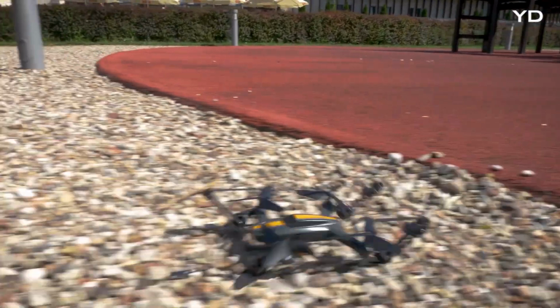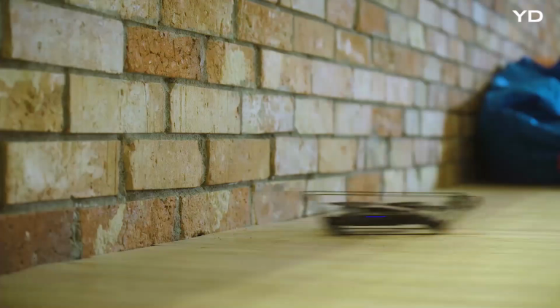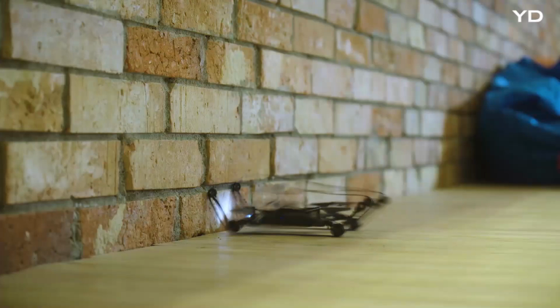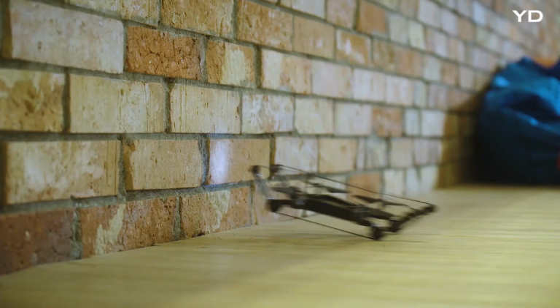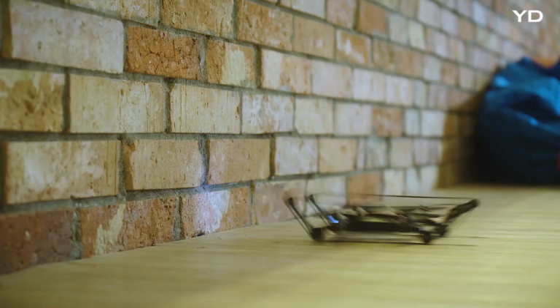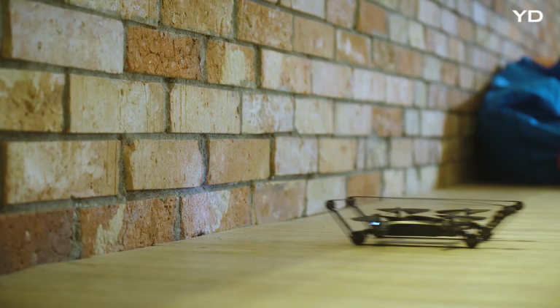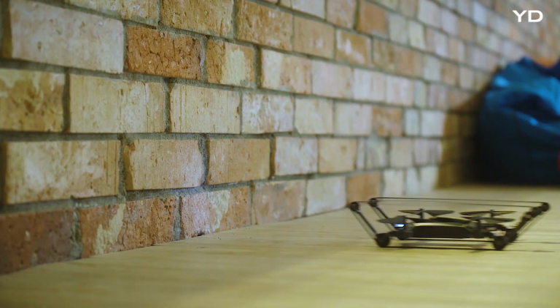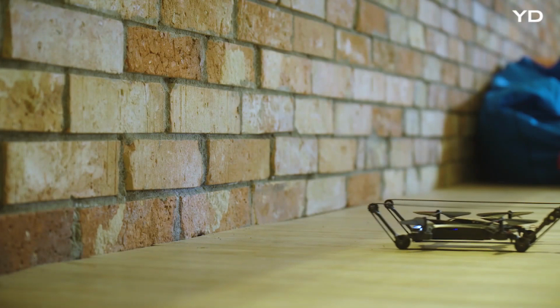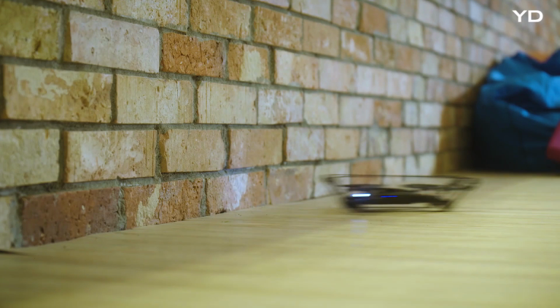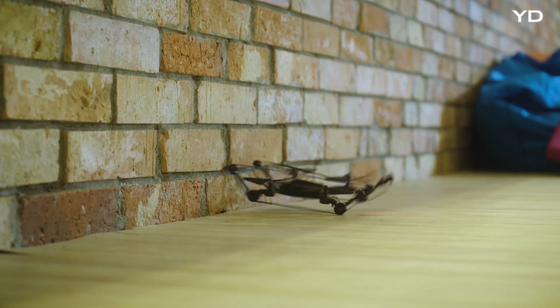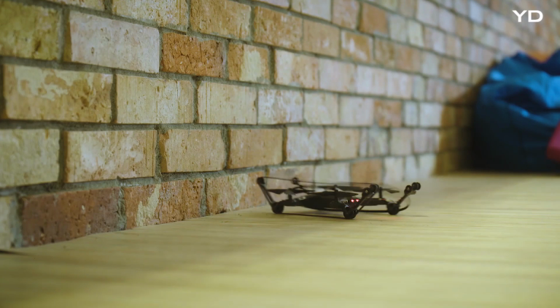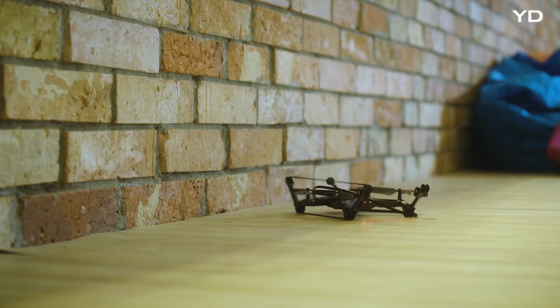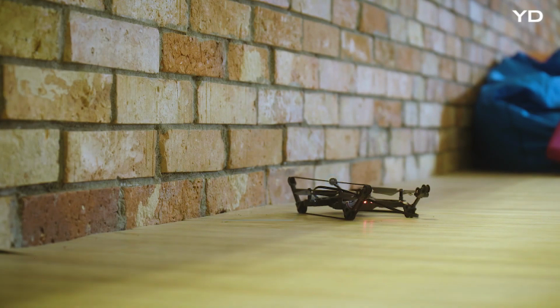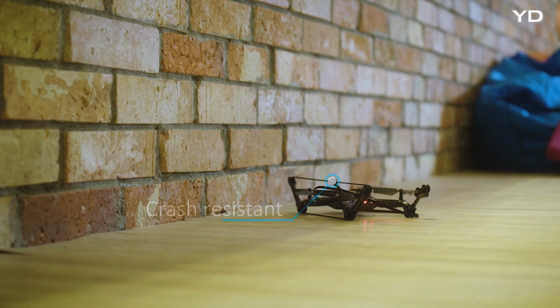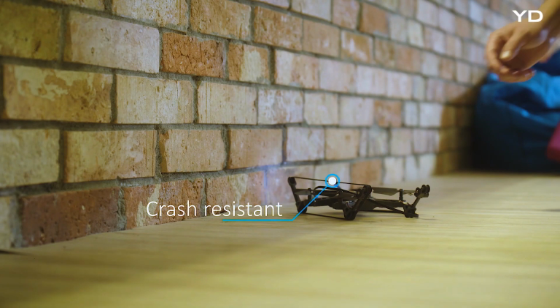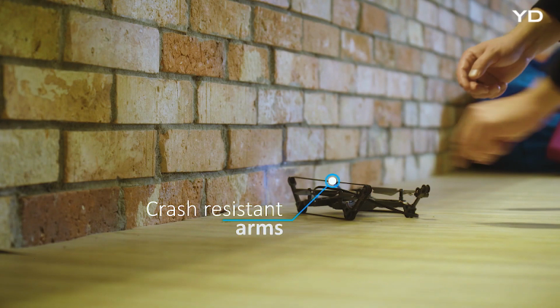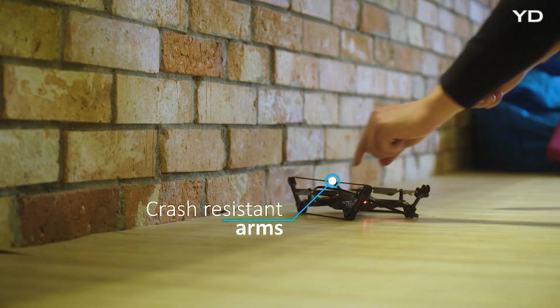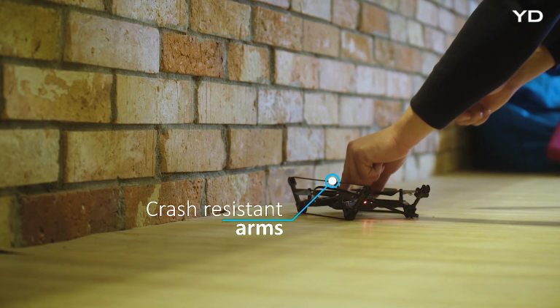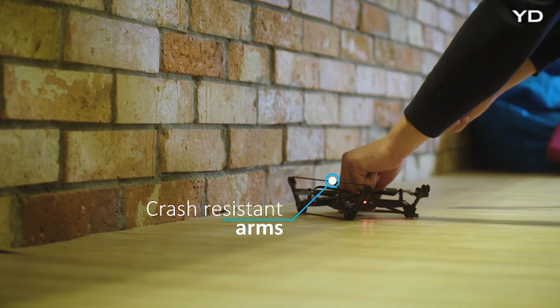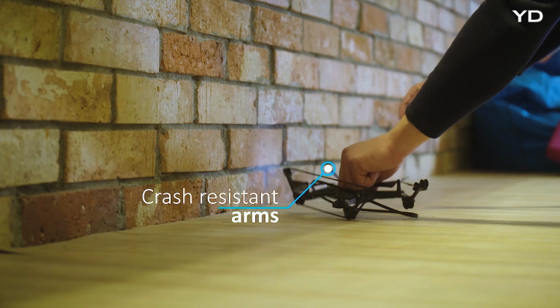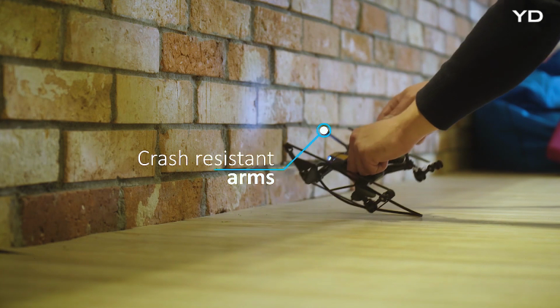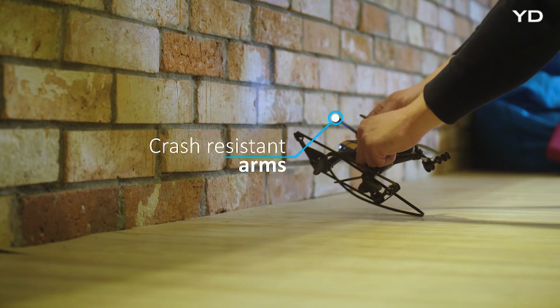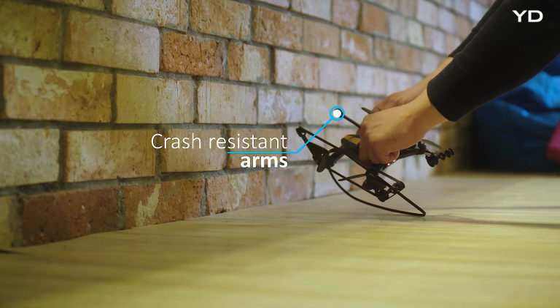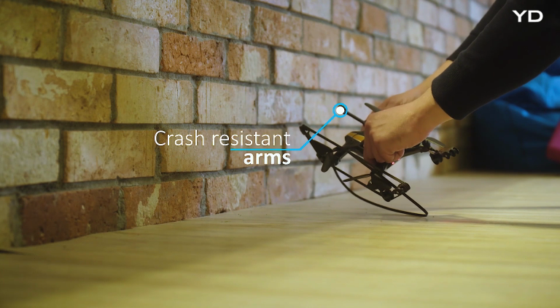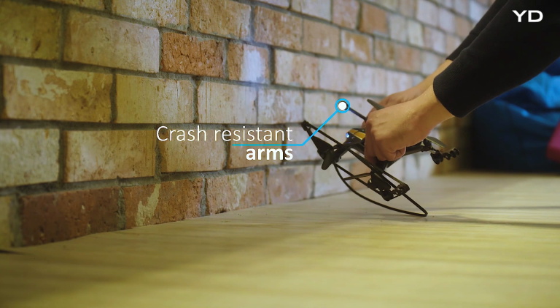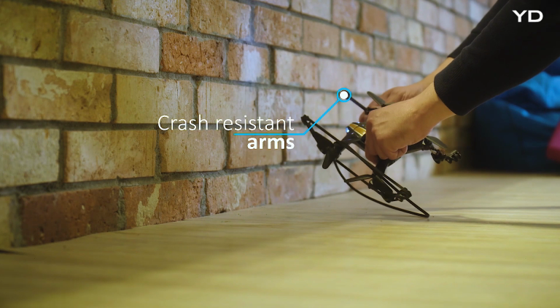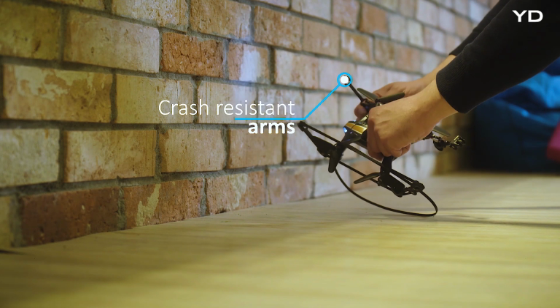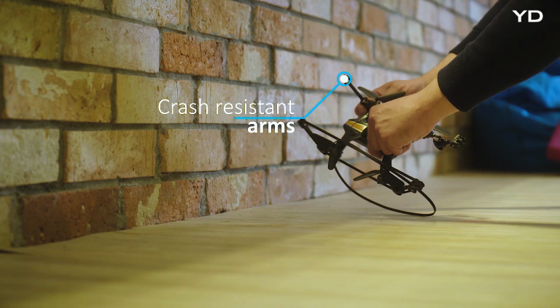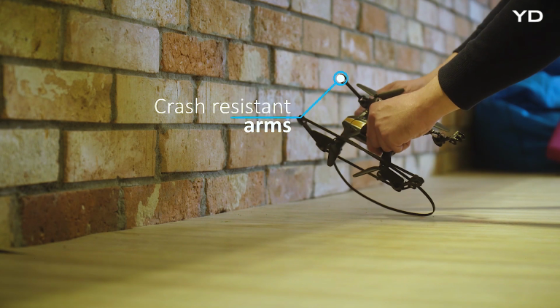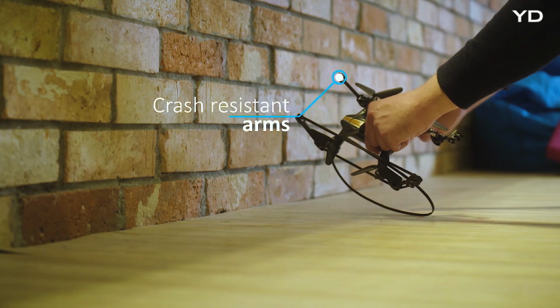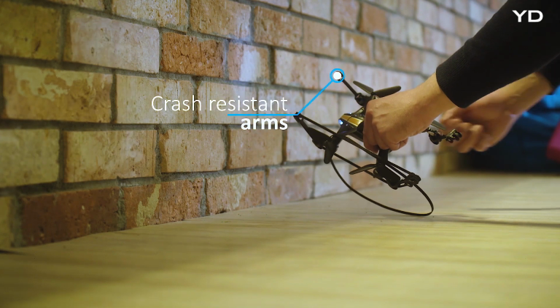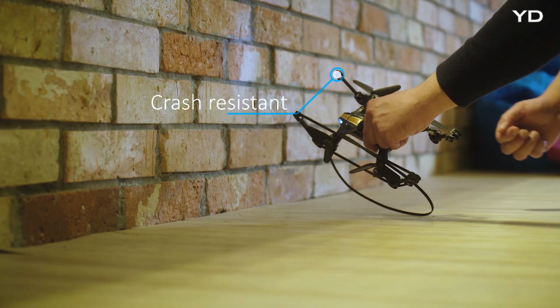Don't worry, we've got your back. The drone's arms are designed to survive the worst crashes.